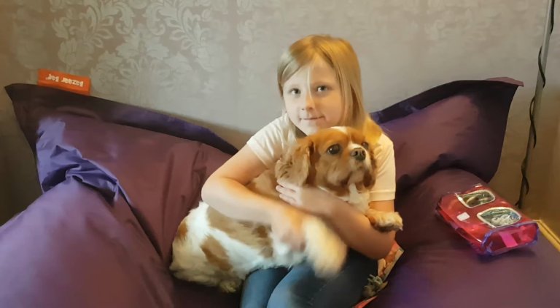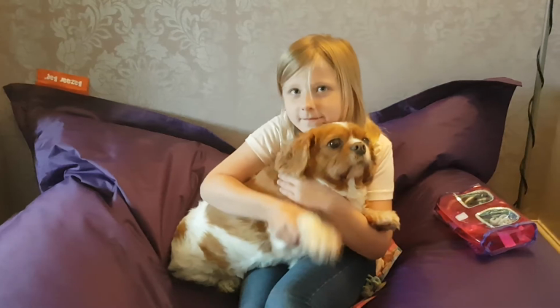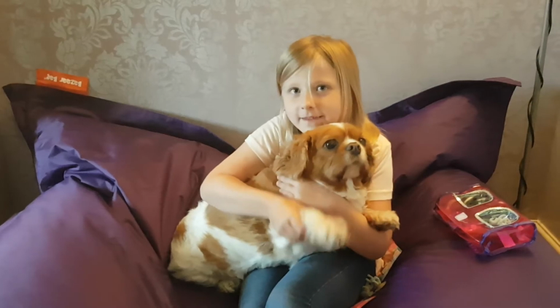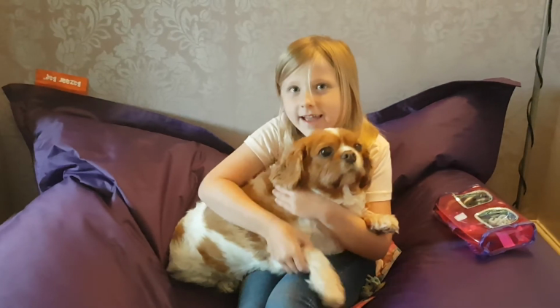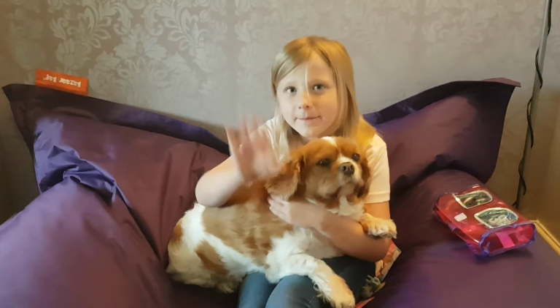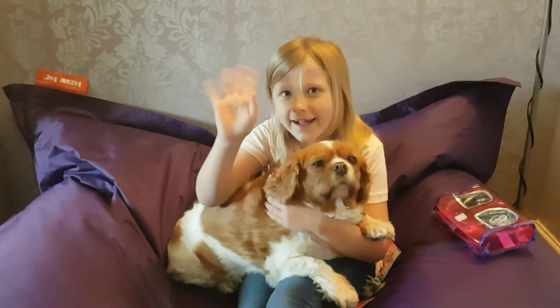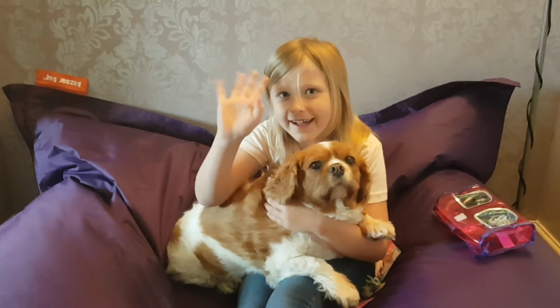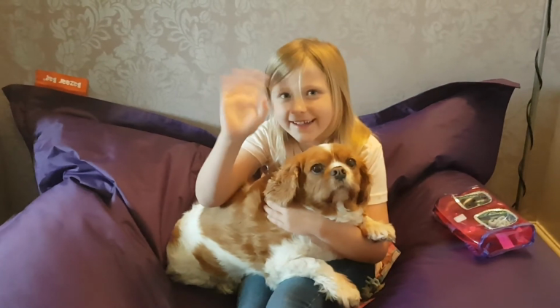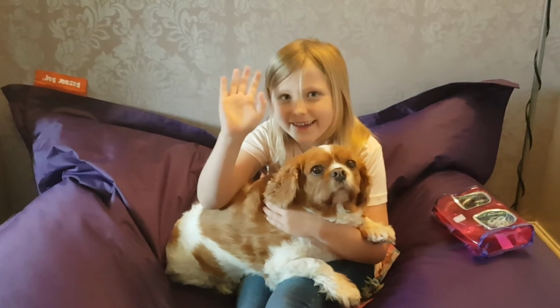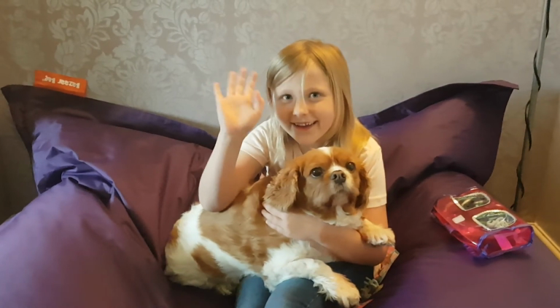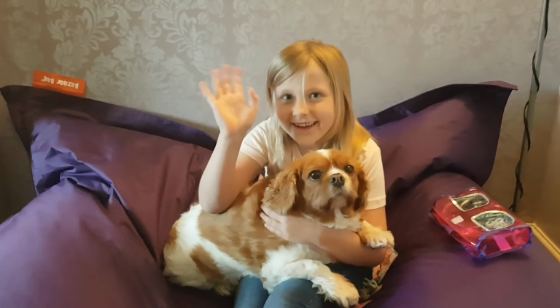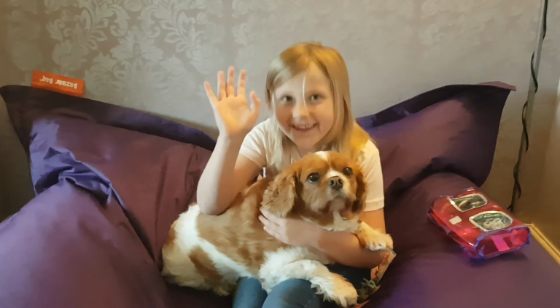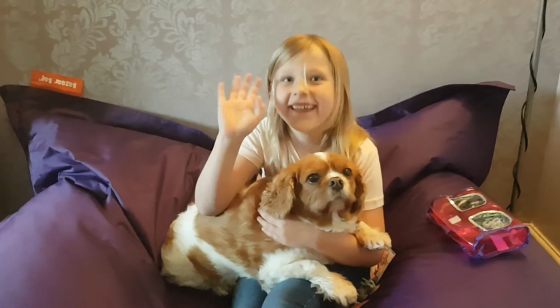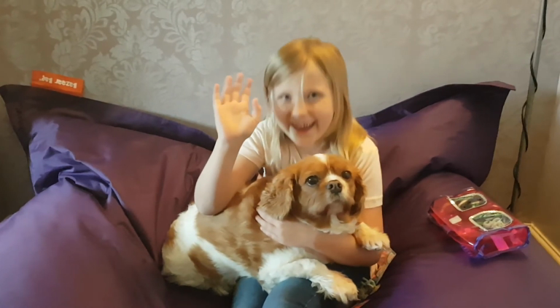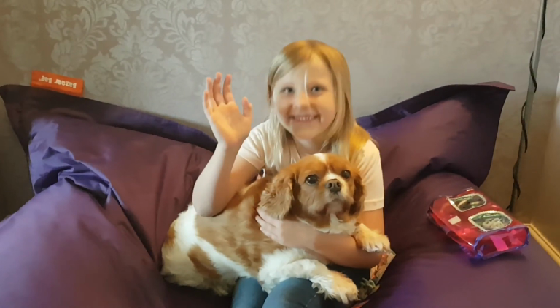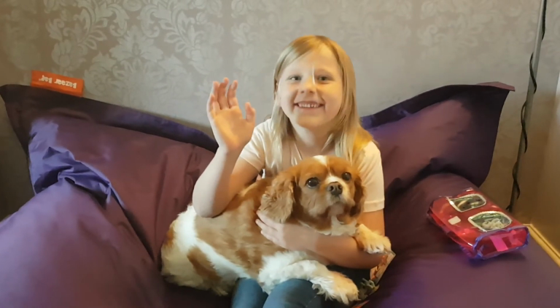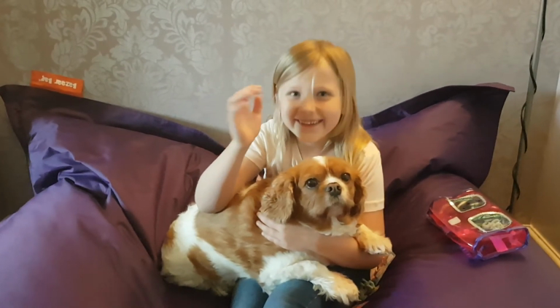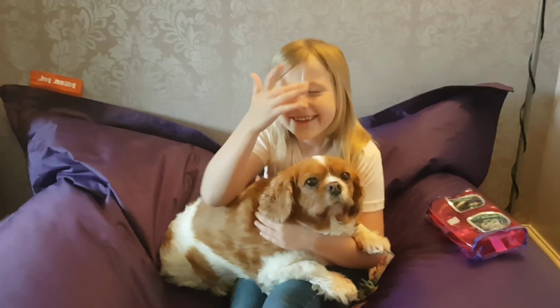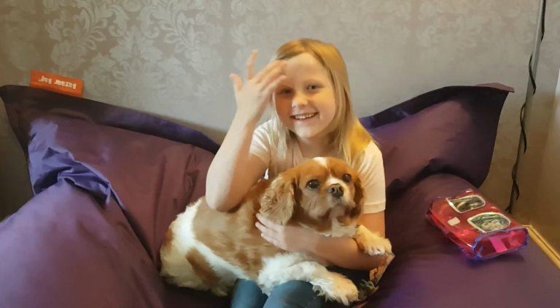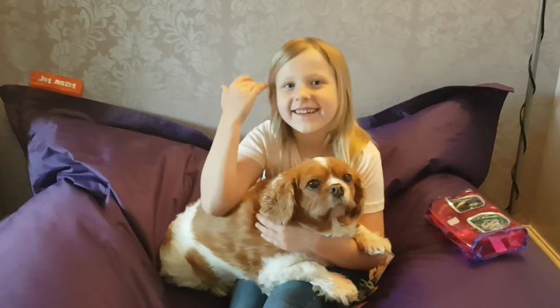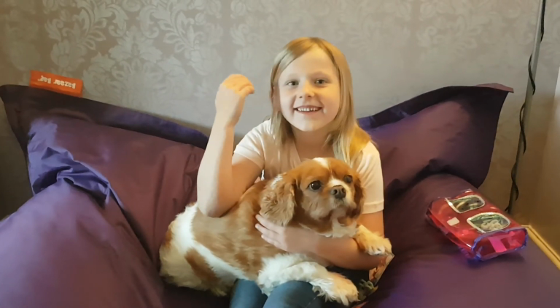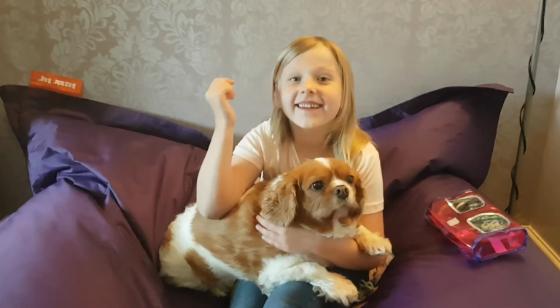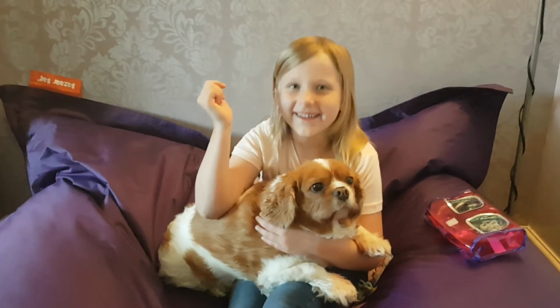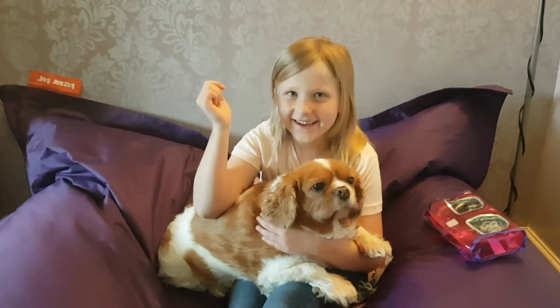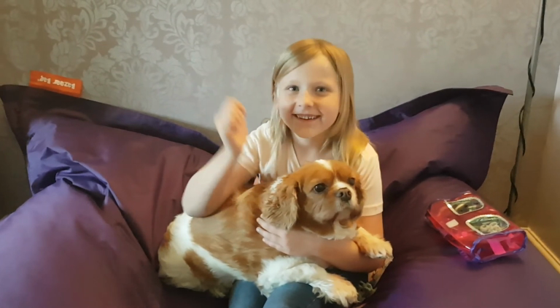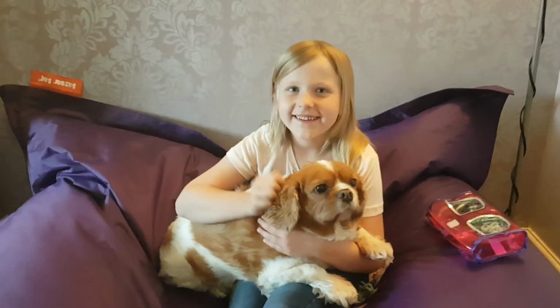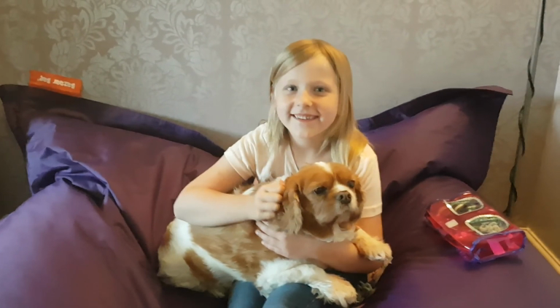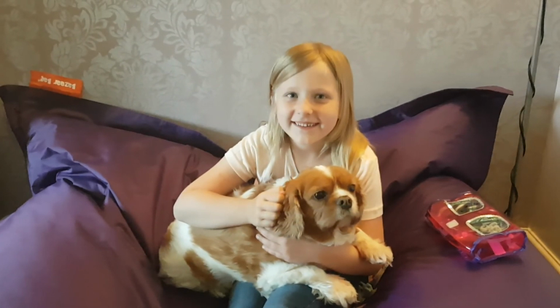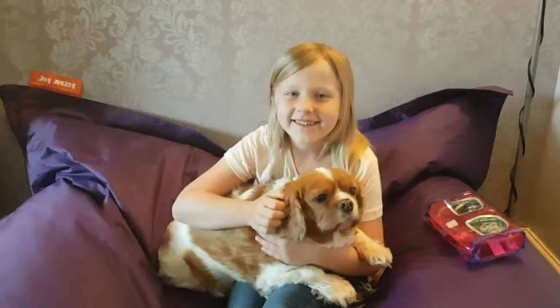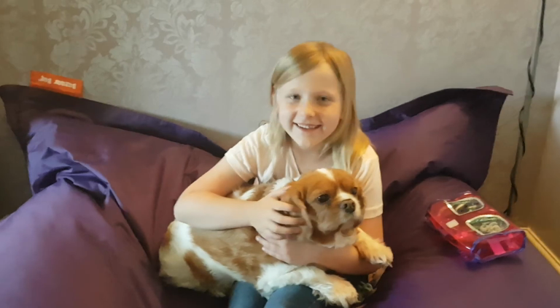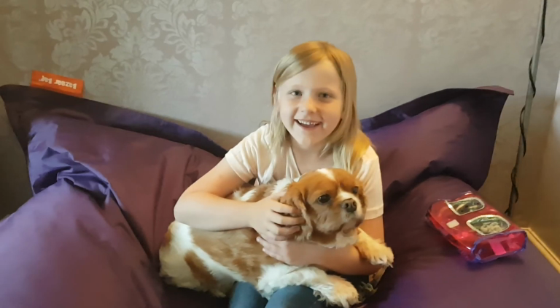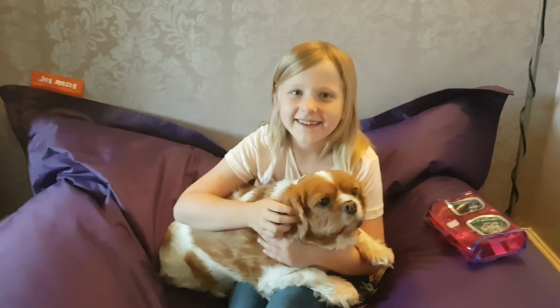Hey guys, it's Winnie Me and today I'm going to open some Puppy in My Pocket blind bags. Let's go!